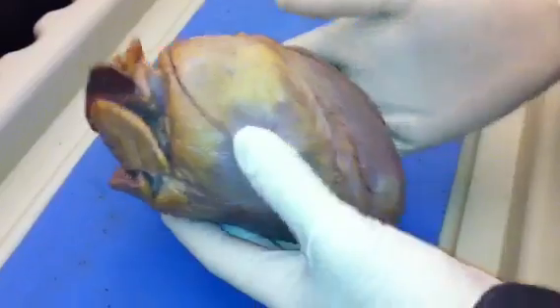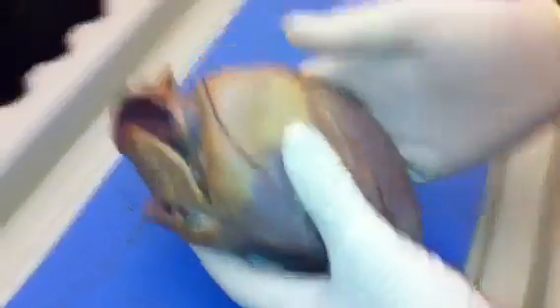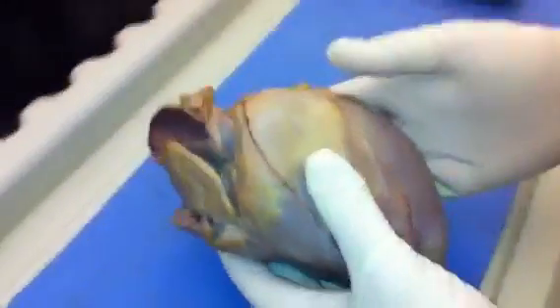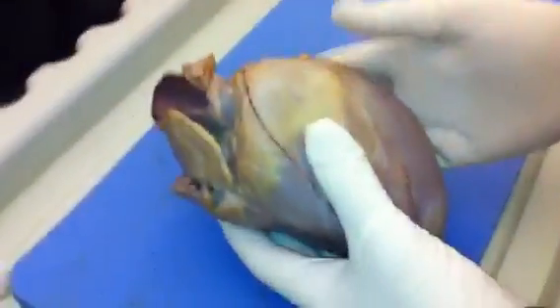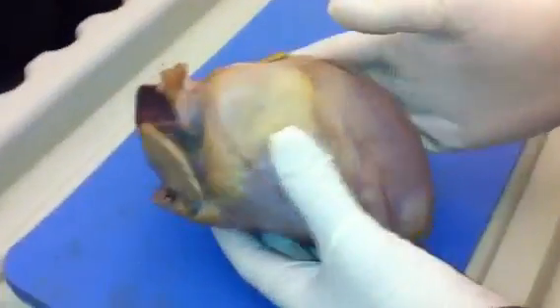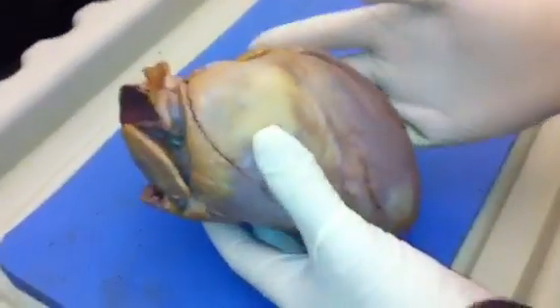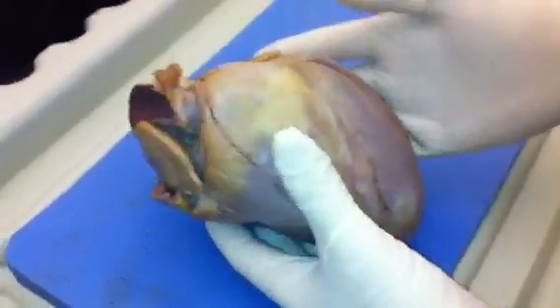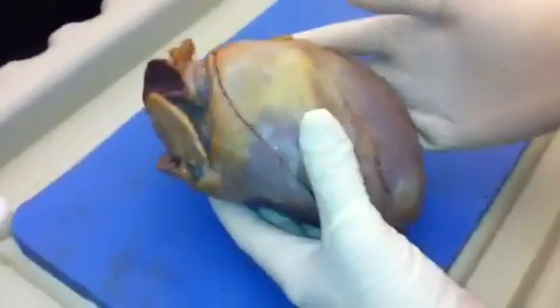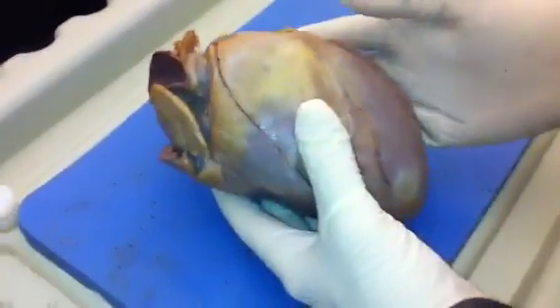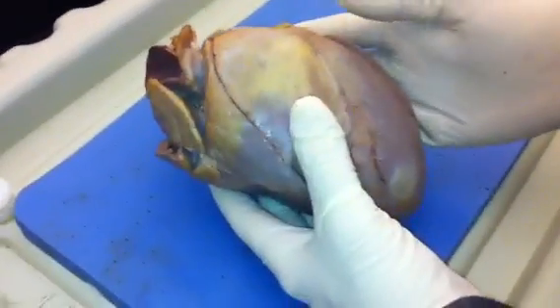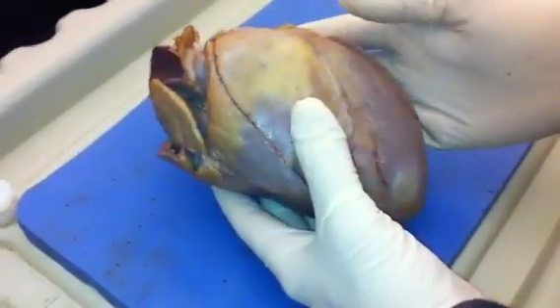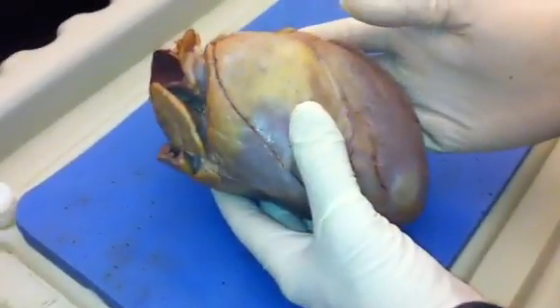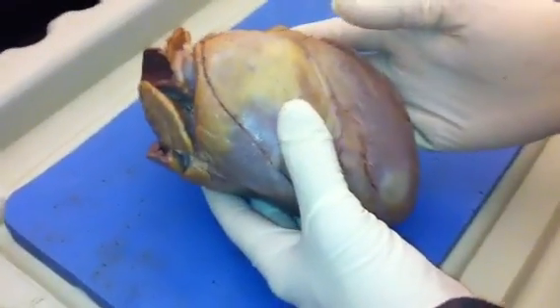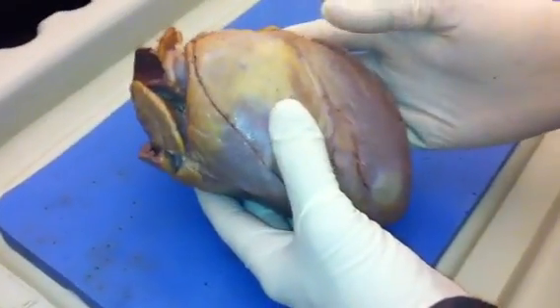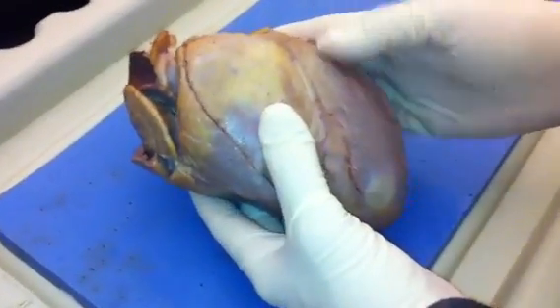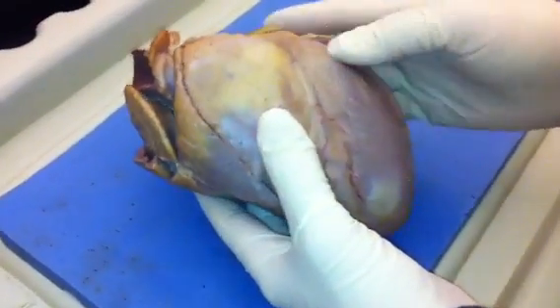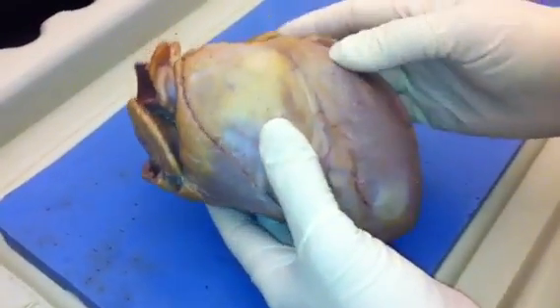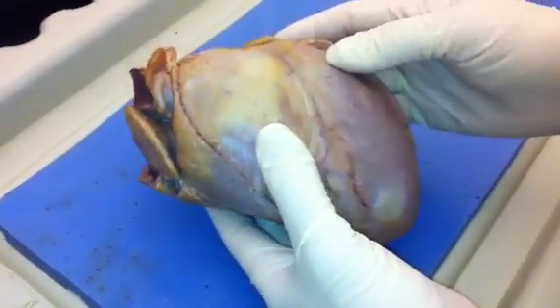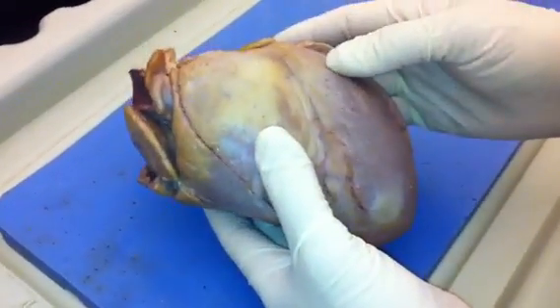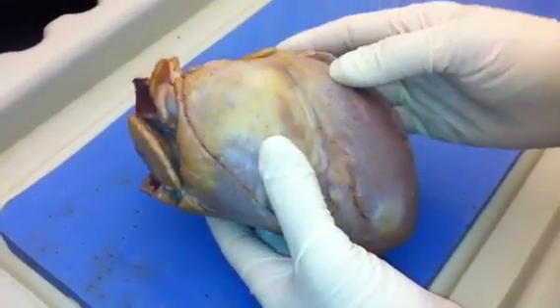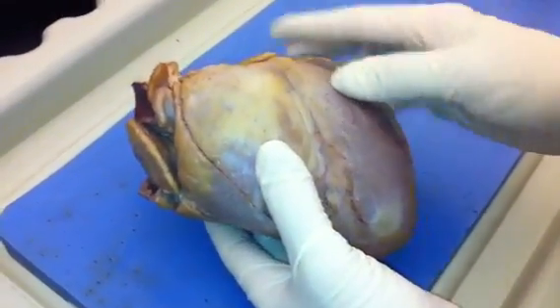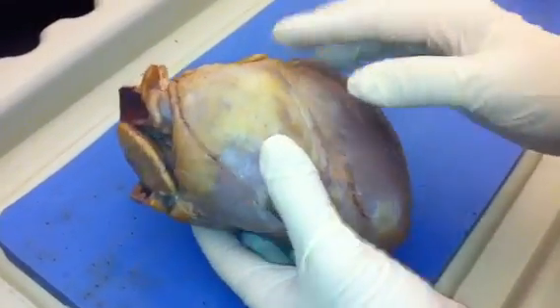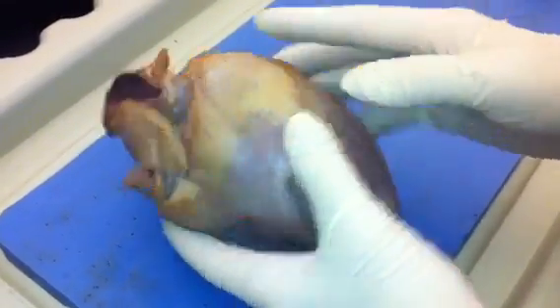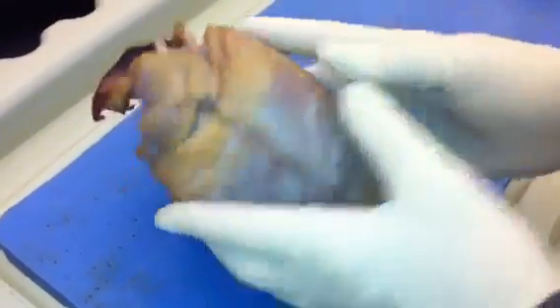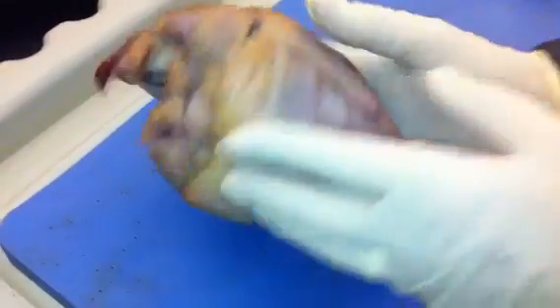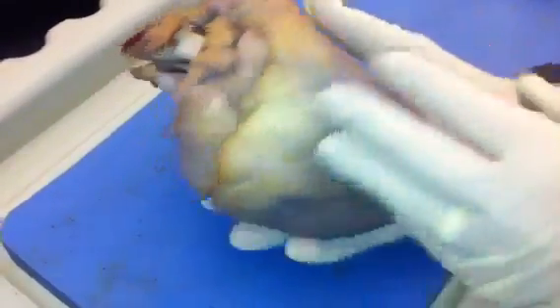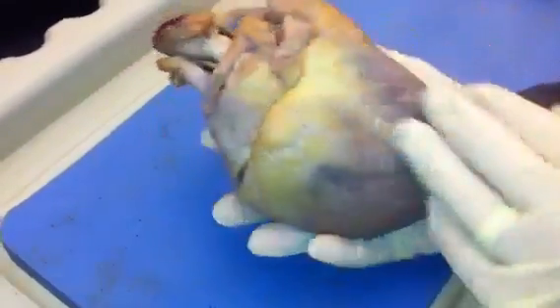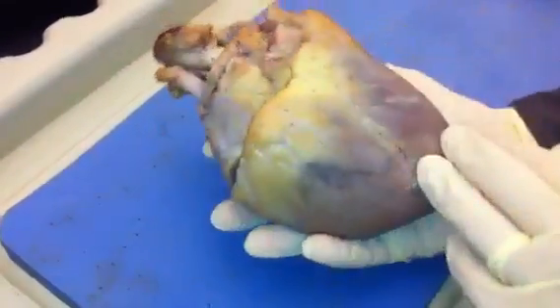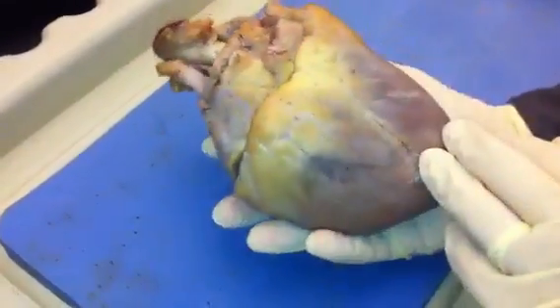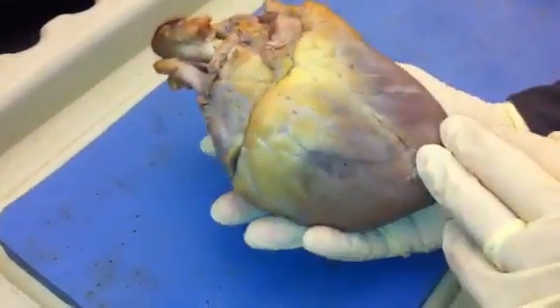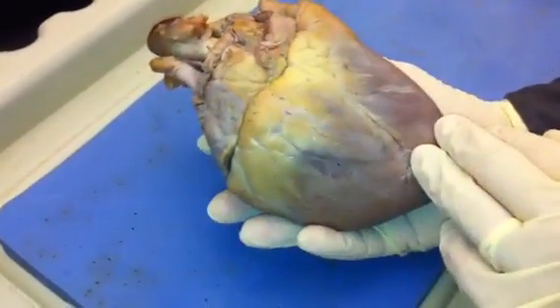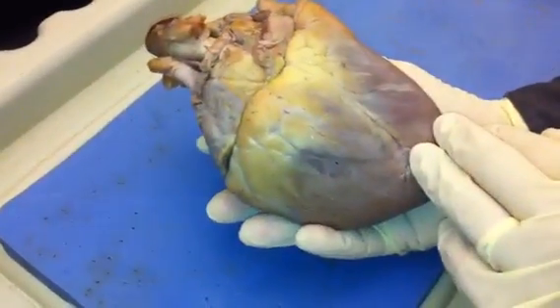Start with this pig heart. Make sure you know the front of the heart from the back of the heart.